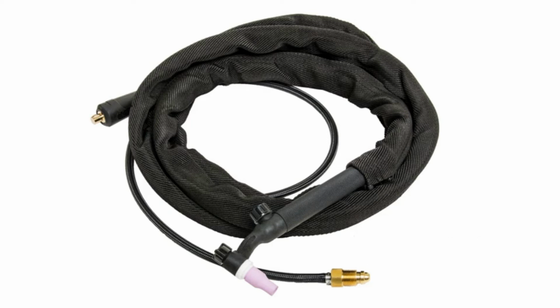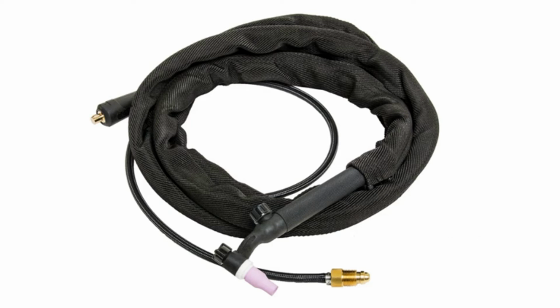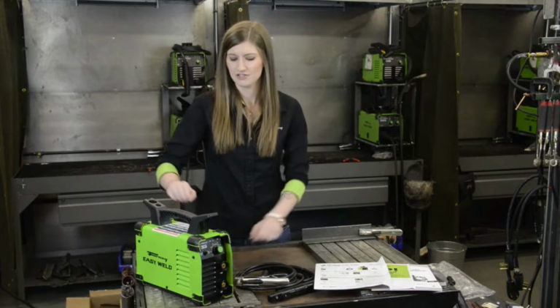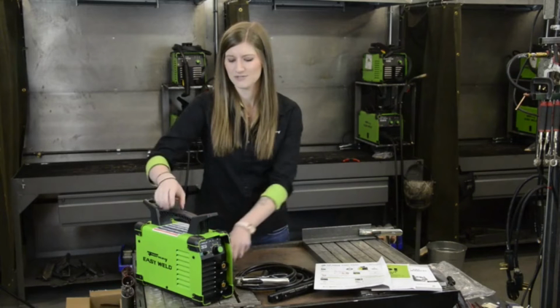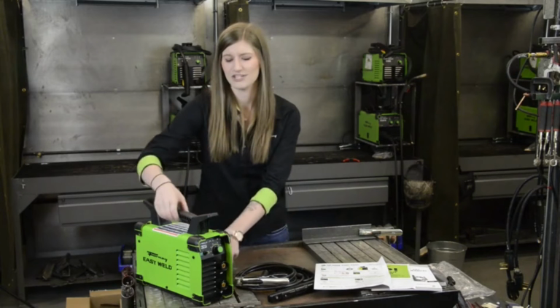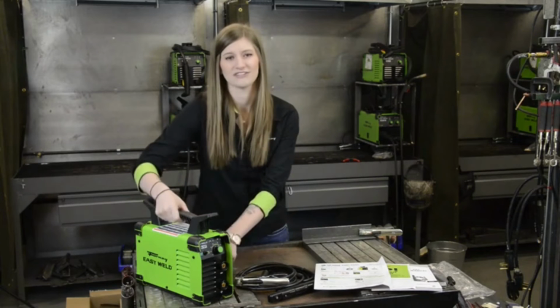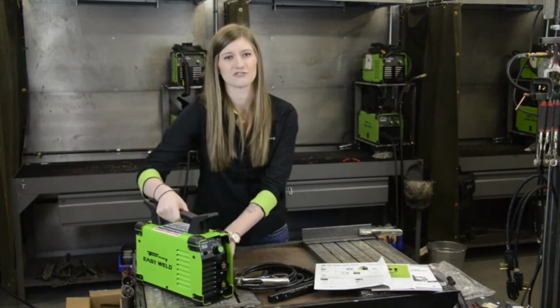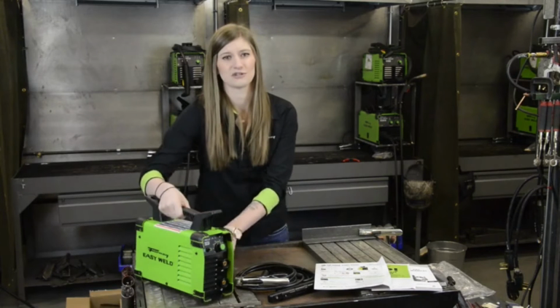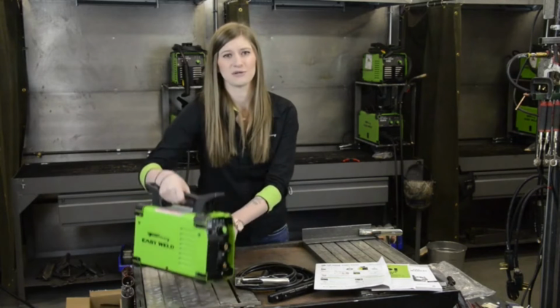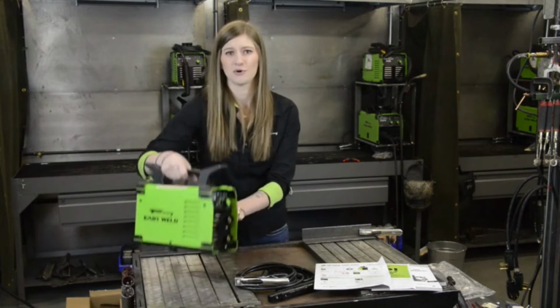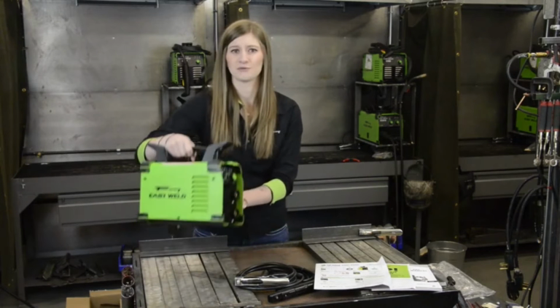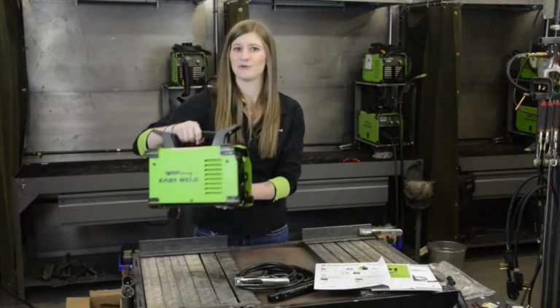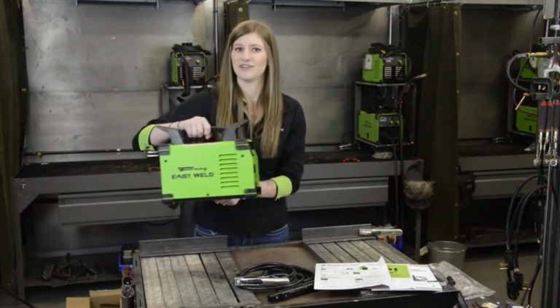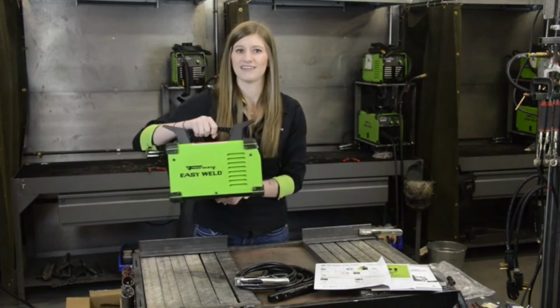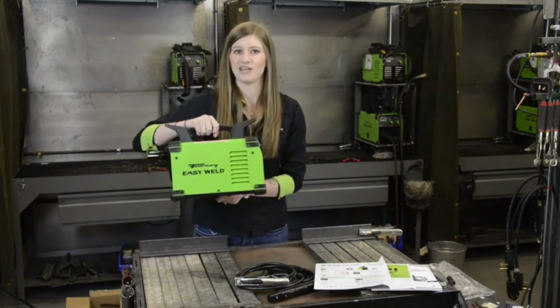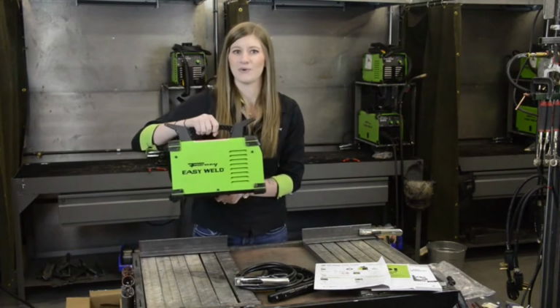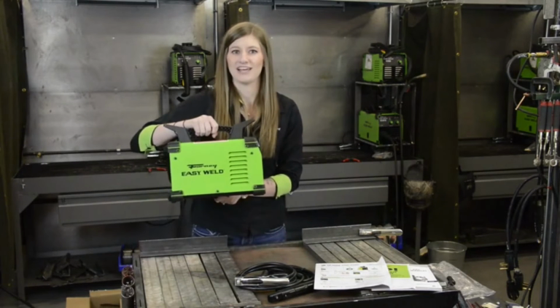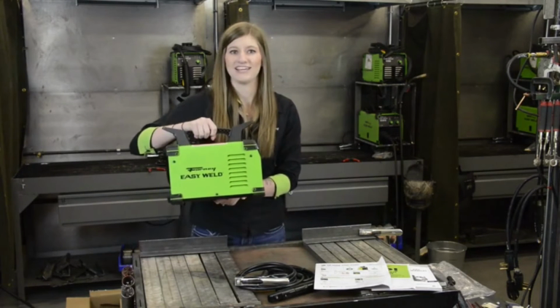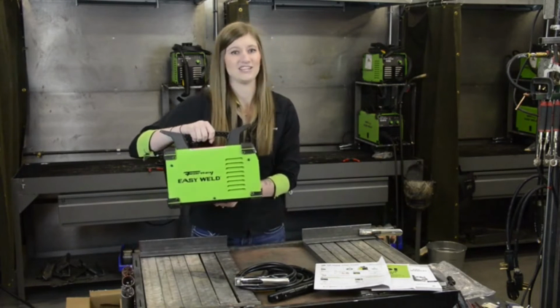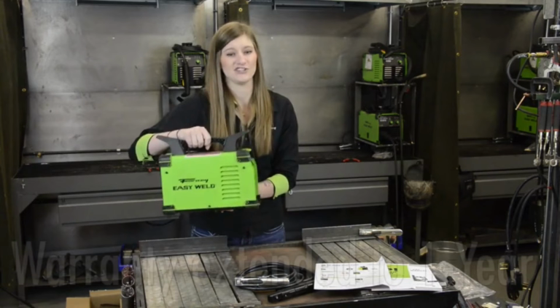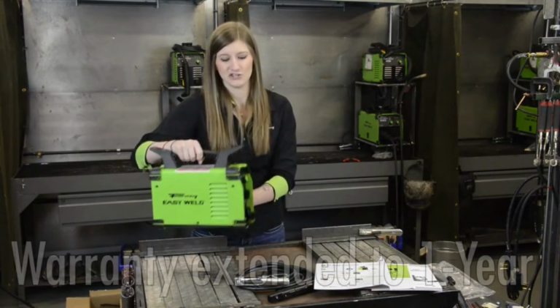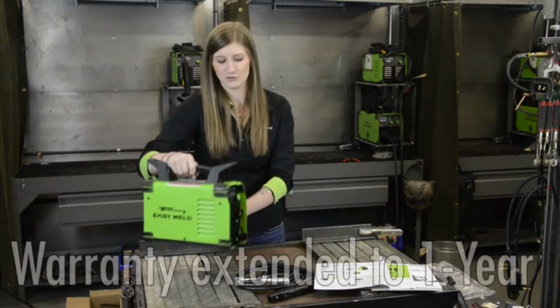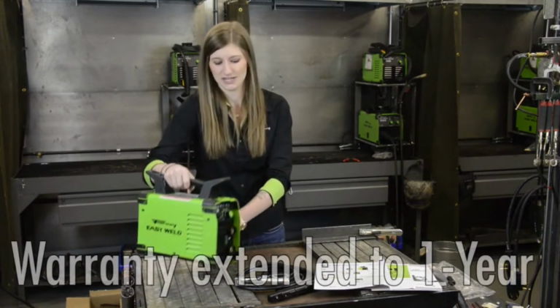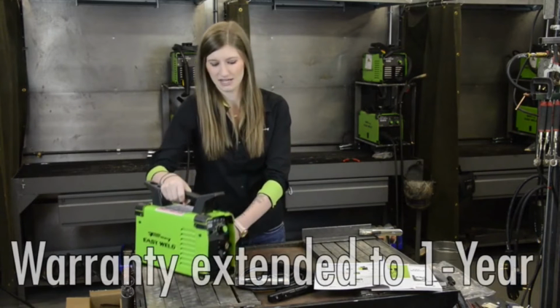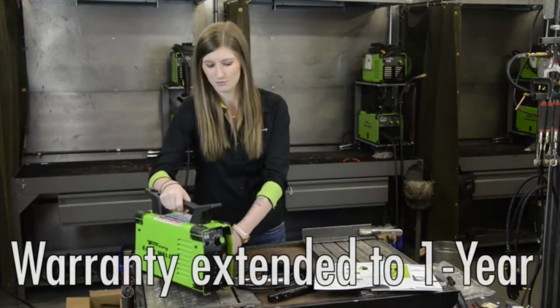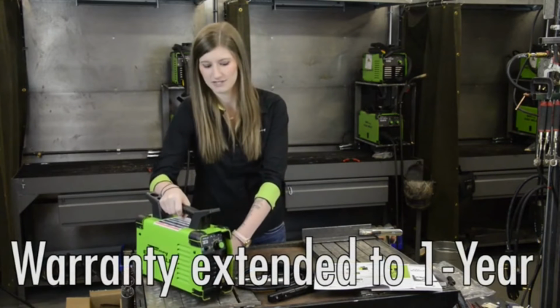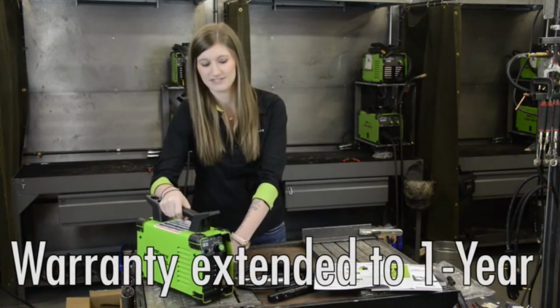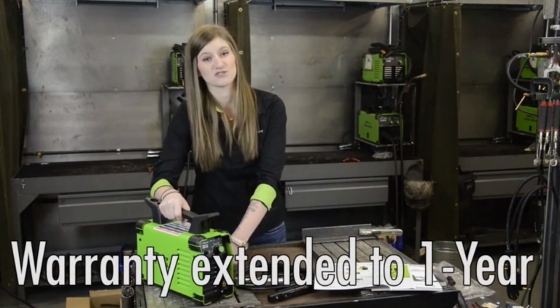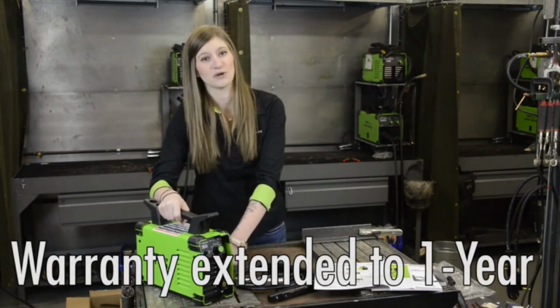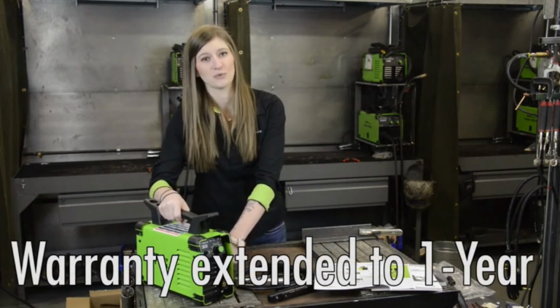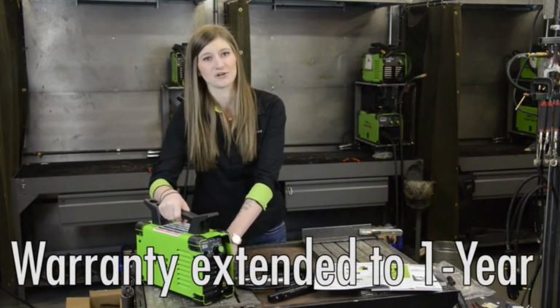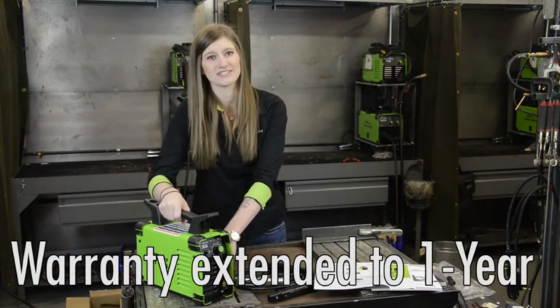This machine is extremely portable, lightweight, easy to use, and comes with a 6 month warranty.